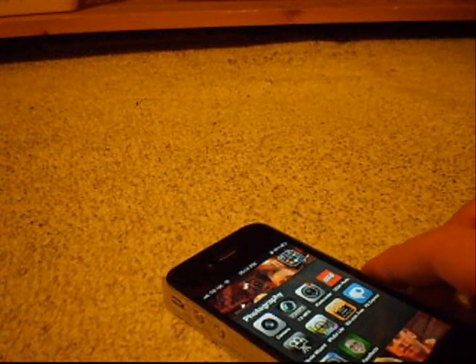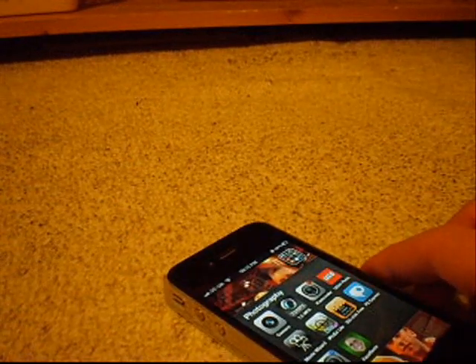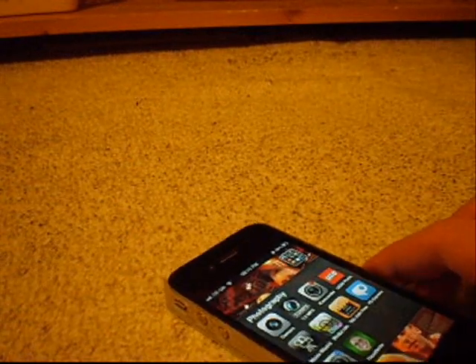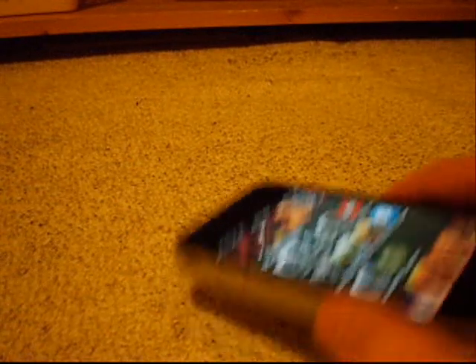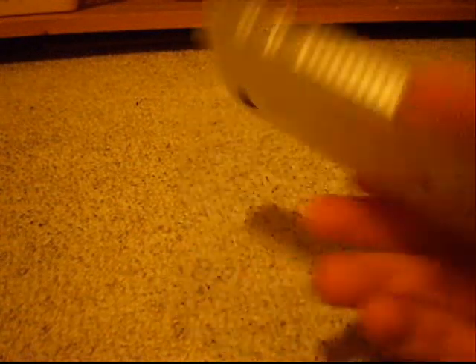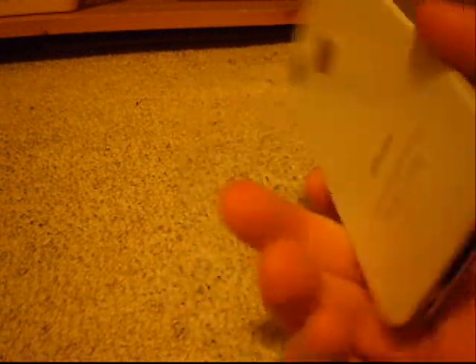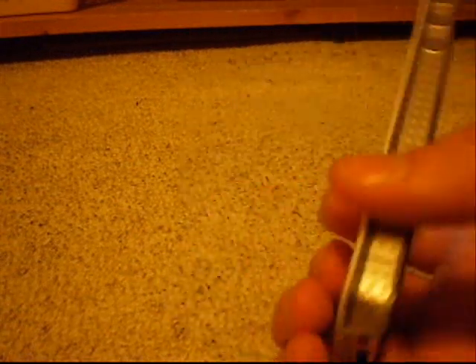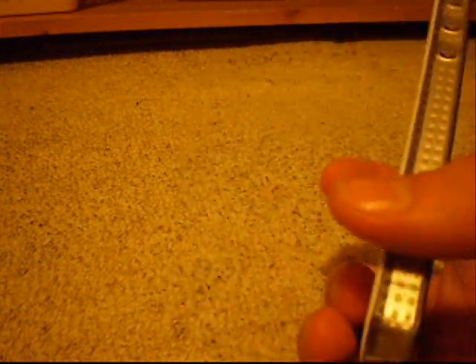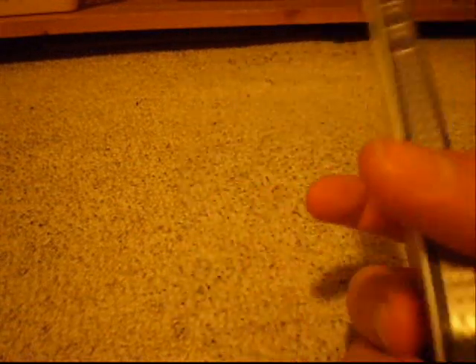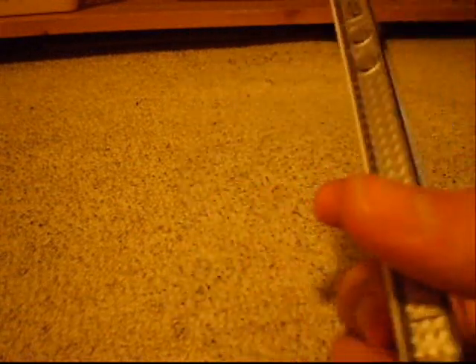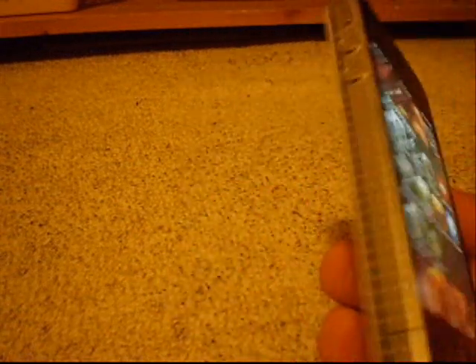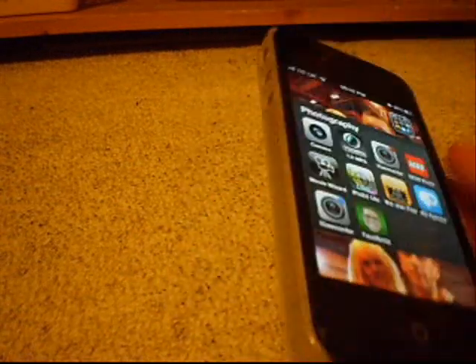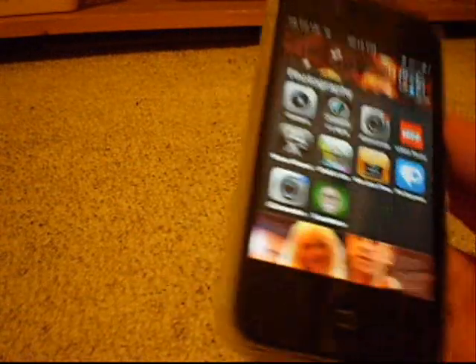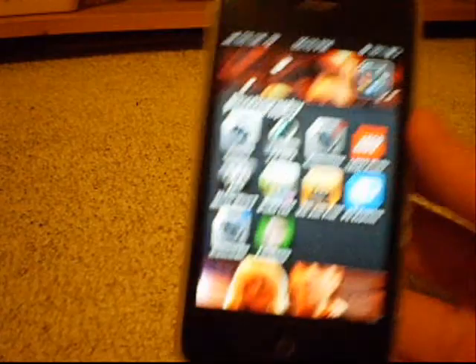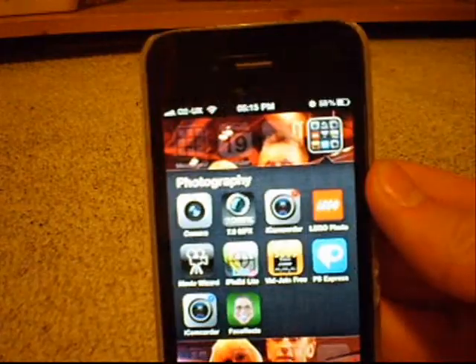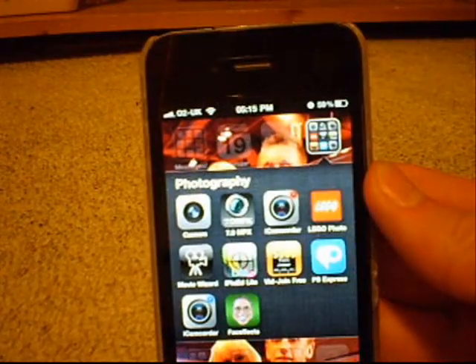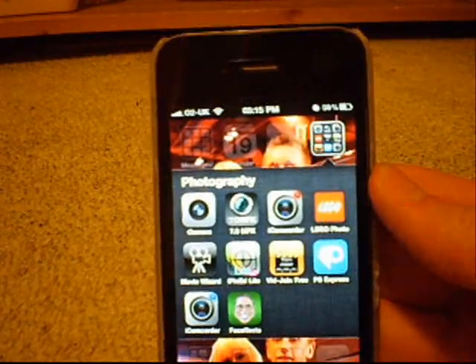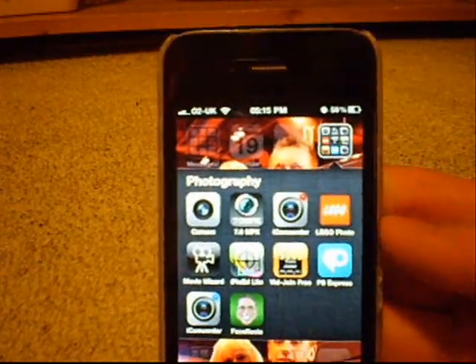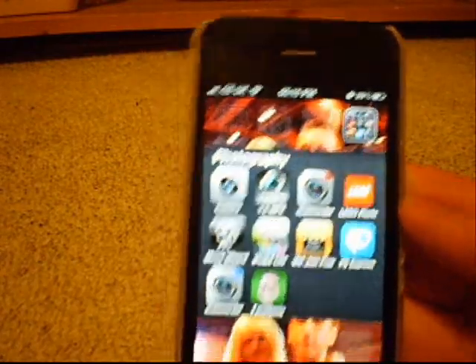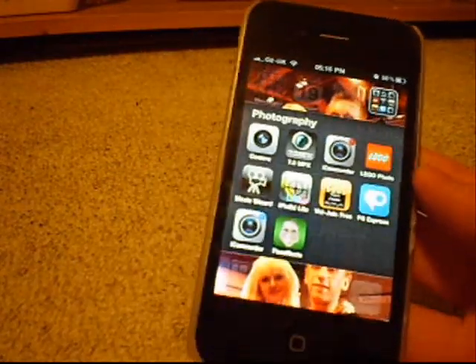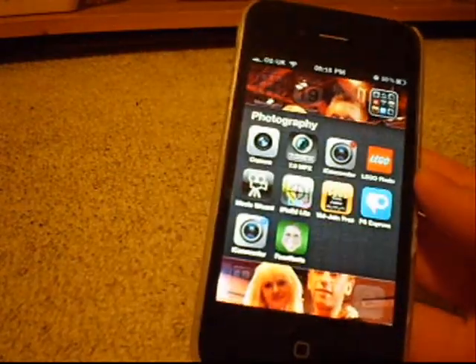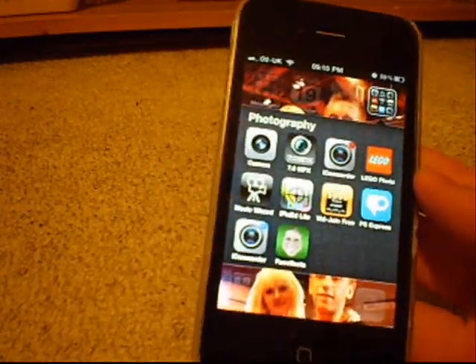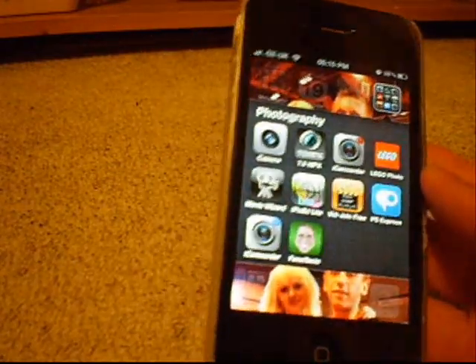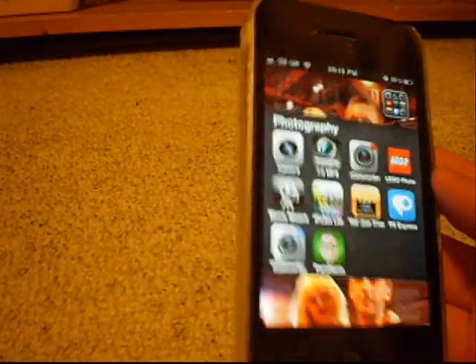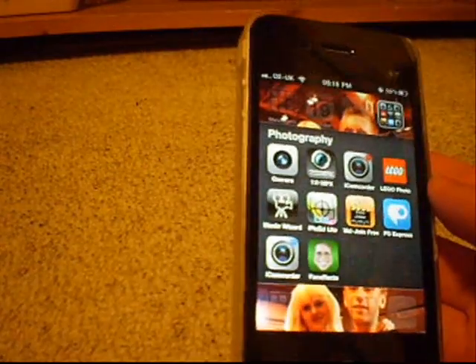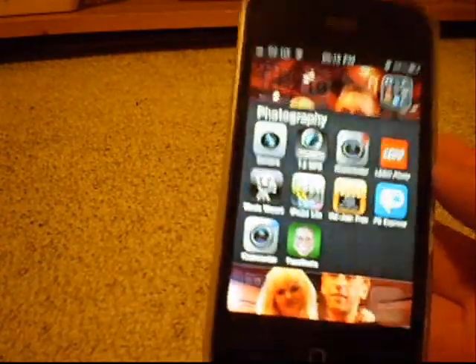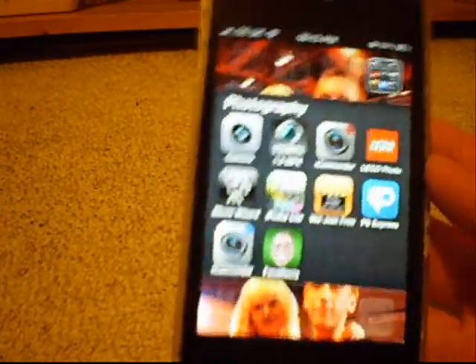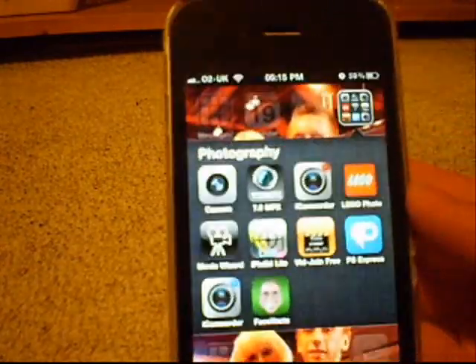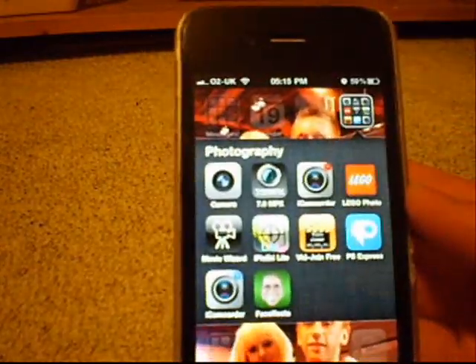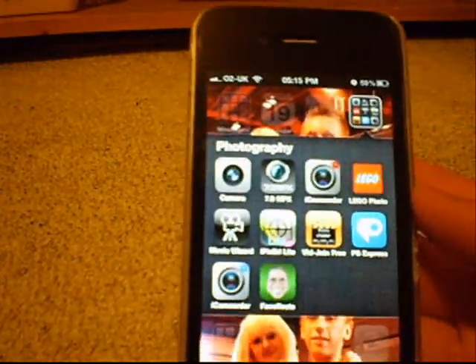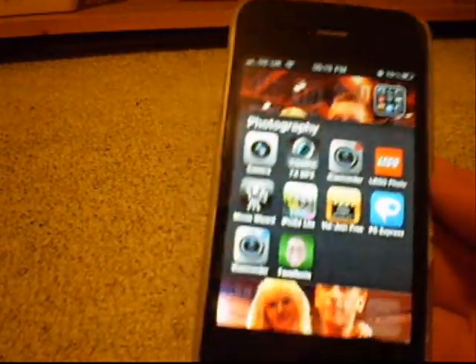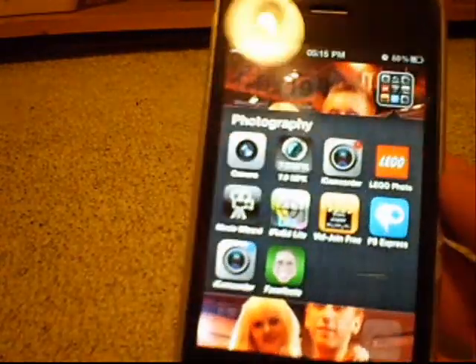Hey, what's up guys, it's KMJ and HX123 here, and welcome to another app review. This time it's Photoshop Express.